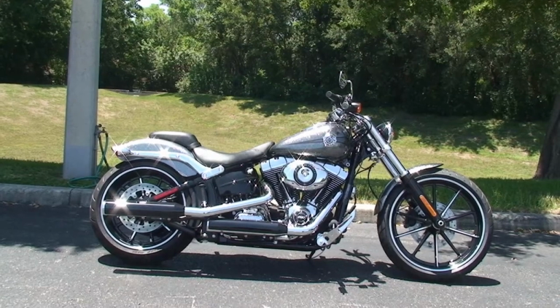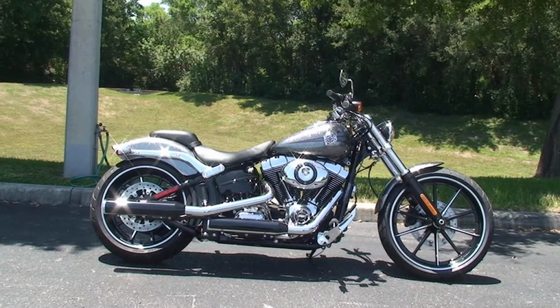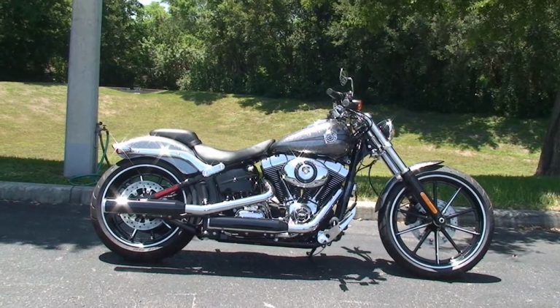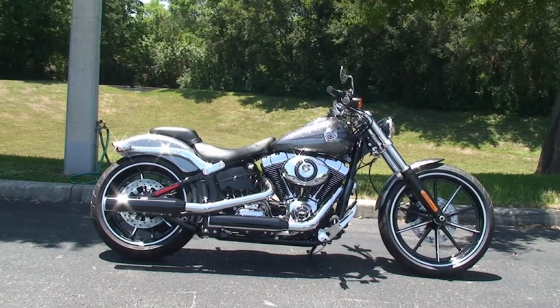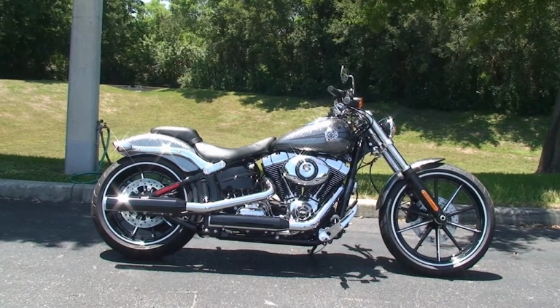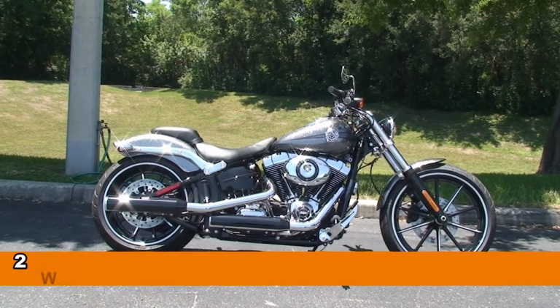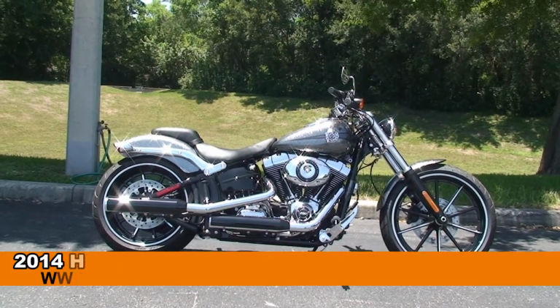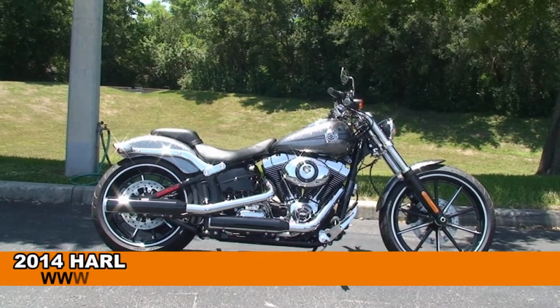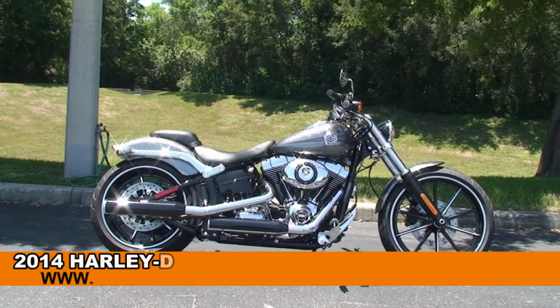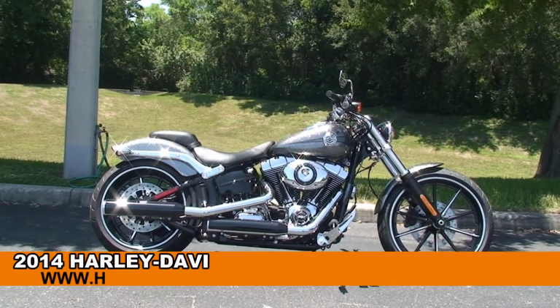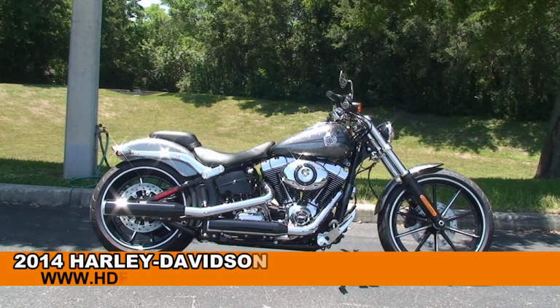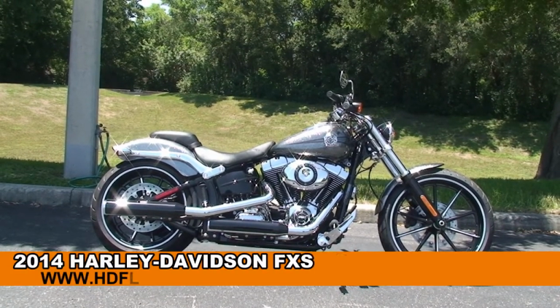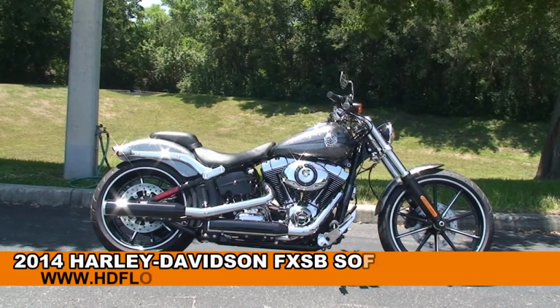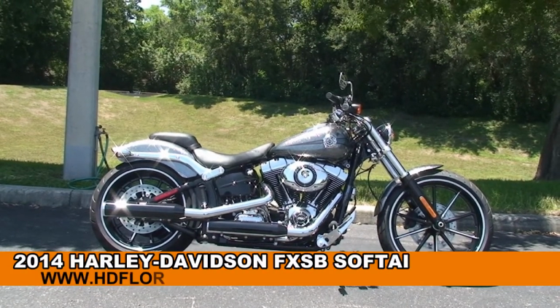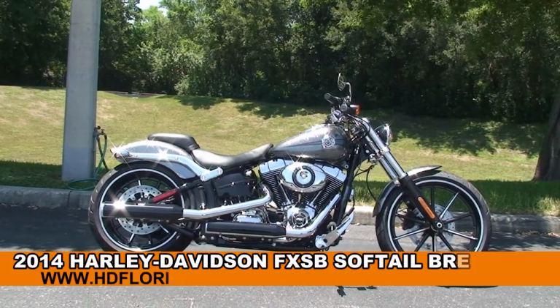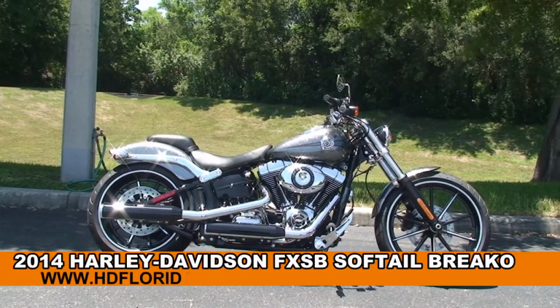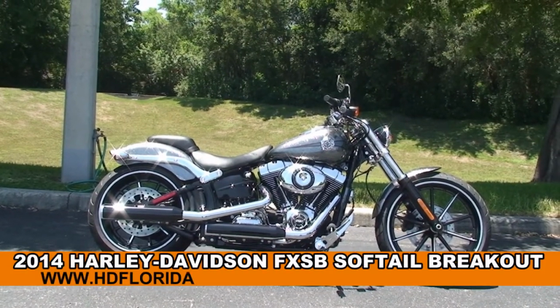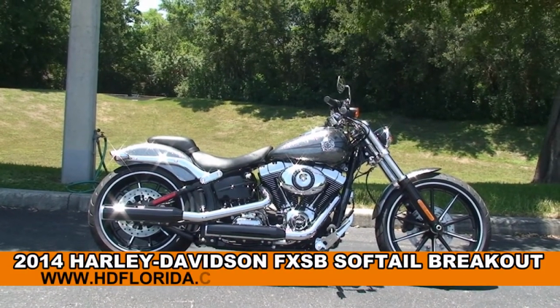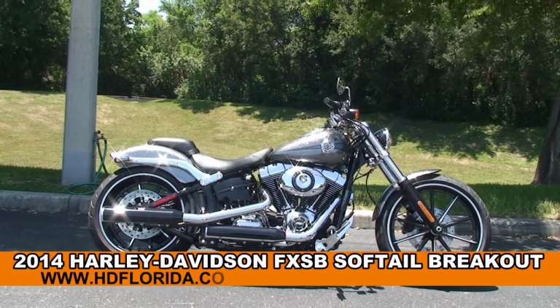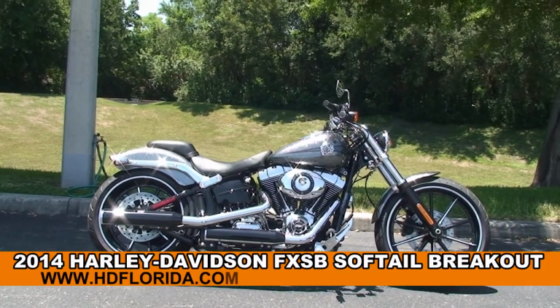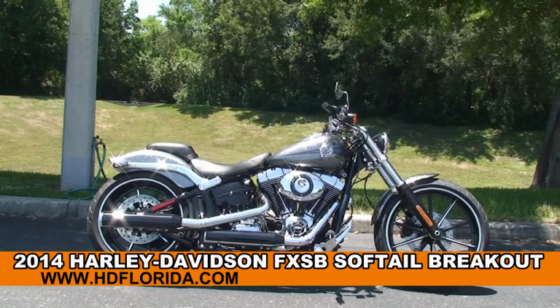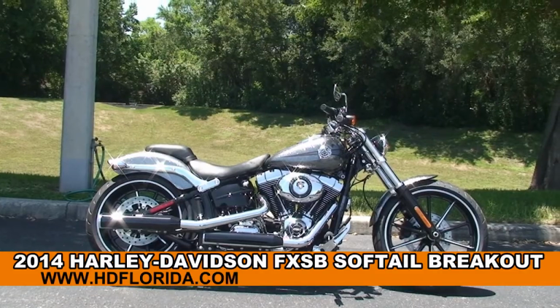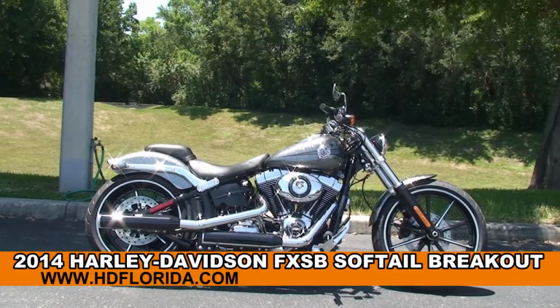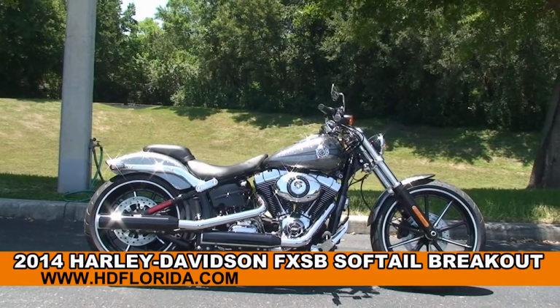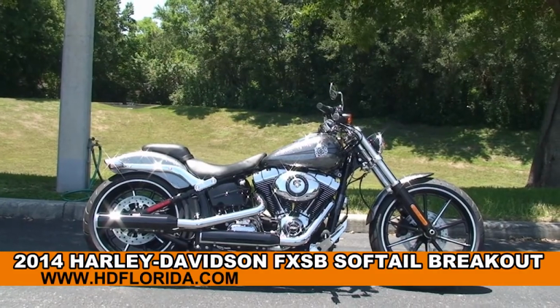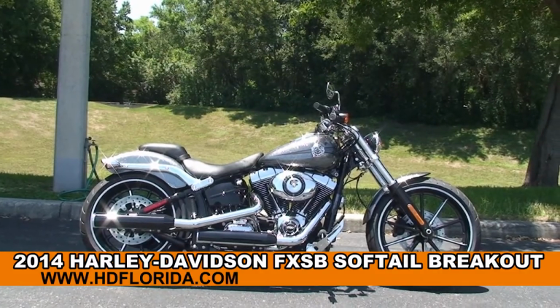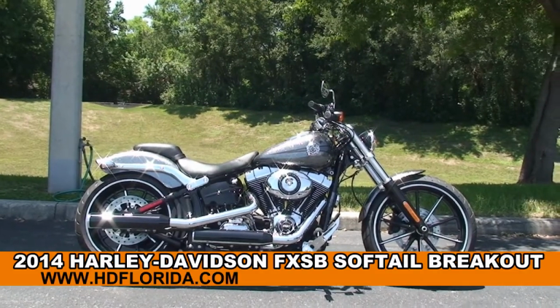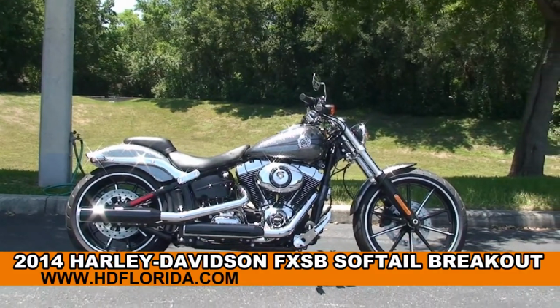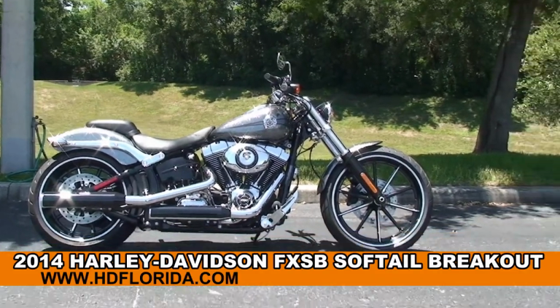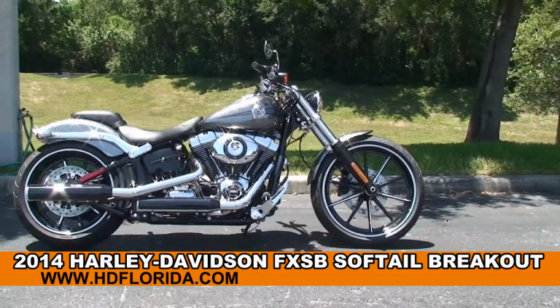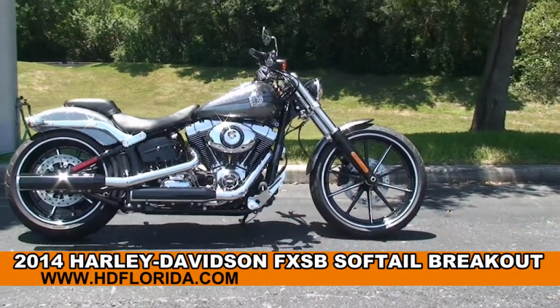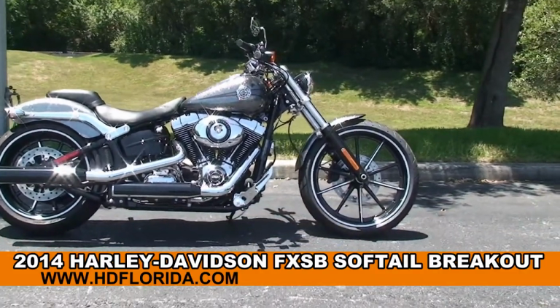Welcome everyone to the world famous Harley-Davidson of Newport Richie. Today I've got for you this incredible brand new 2014 Softail Breakout.